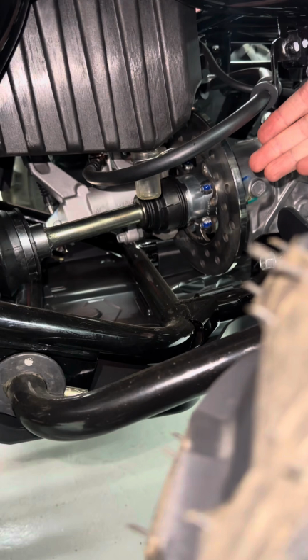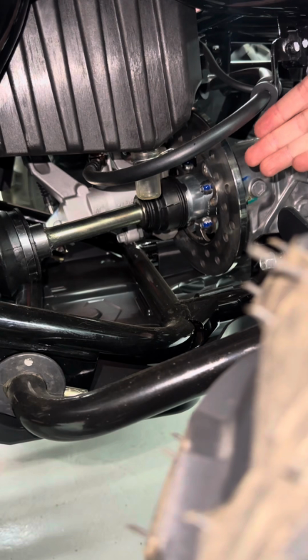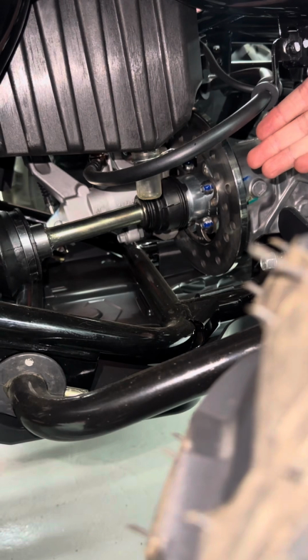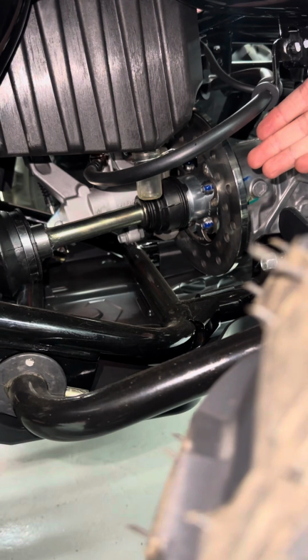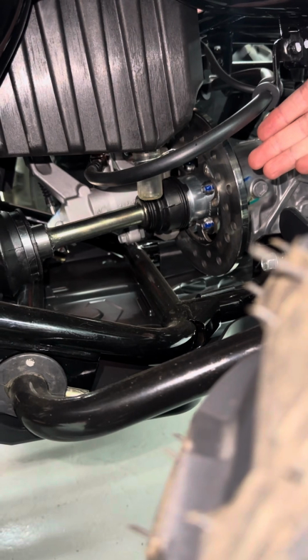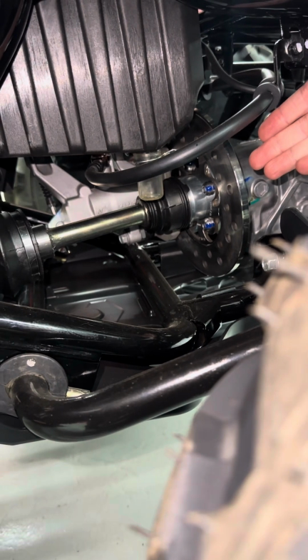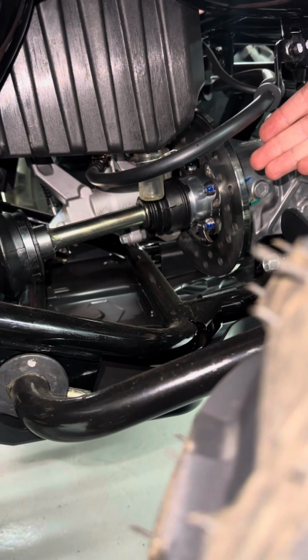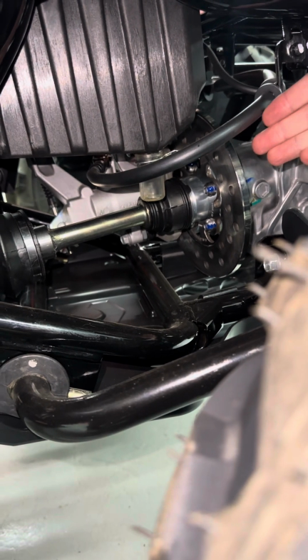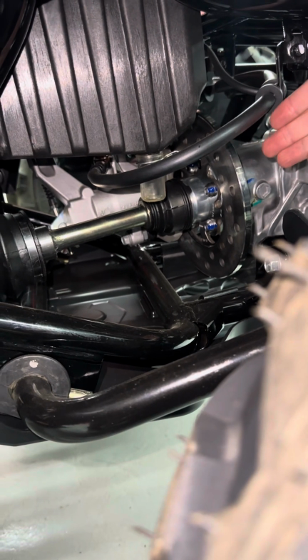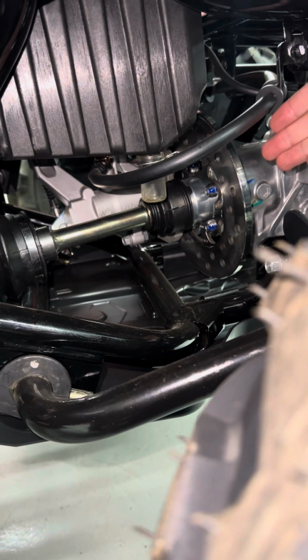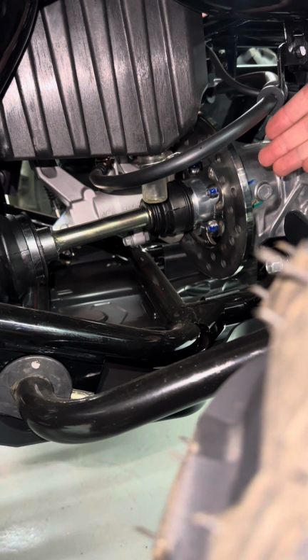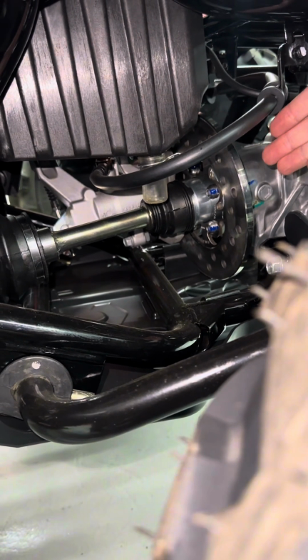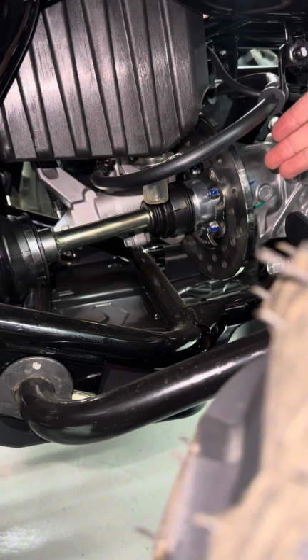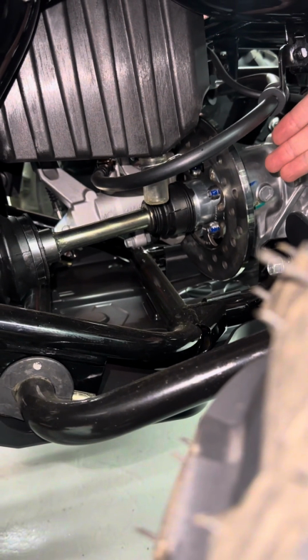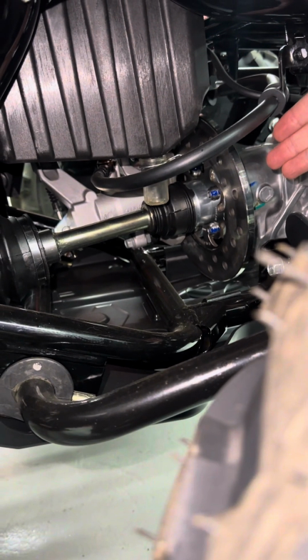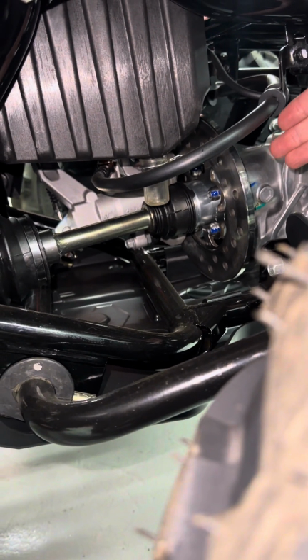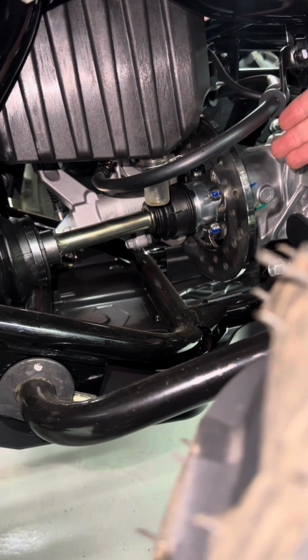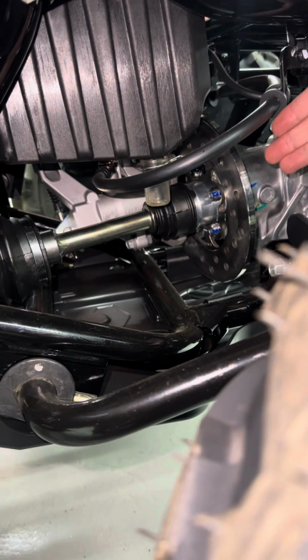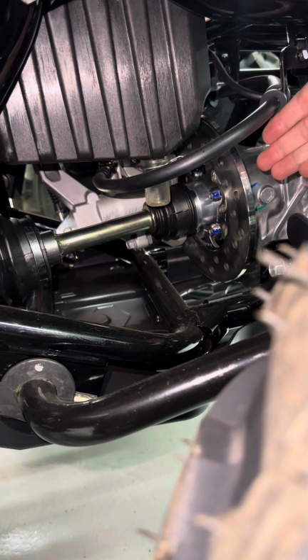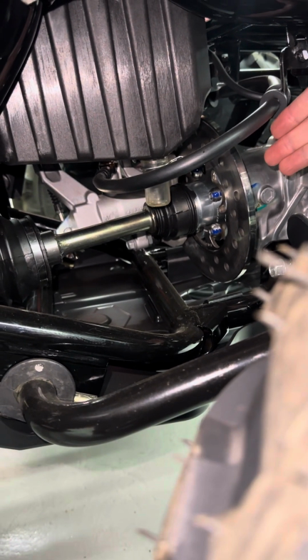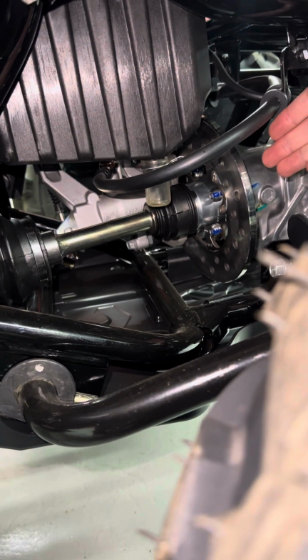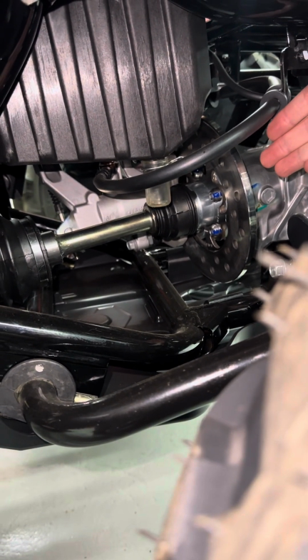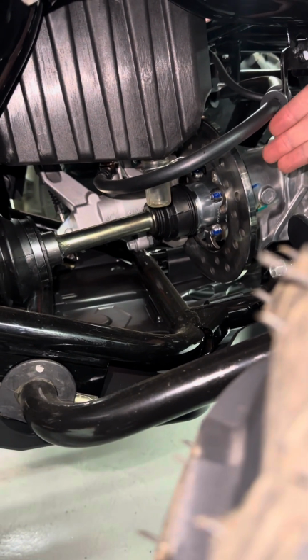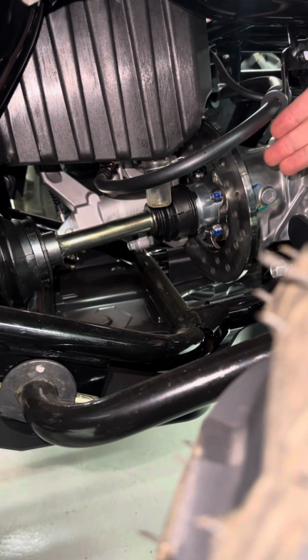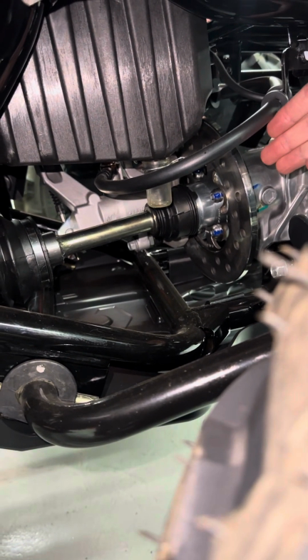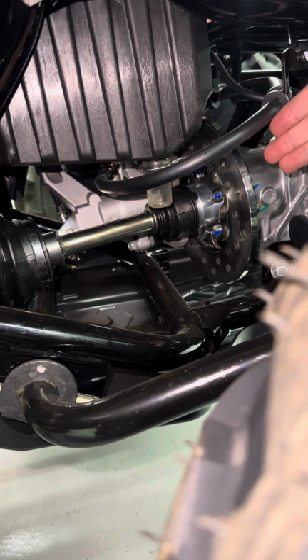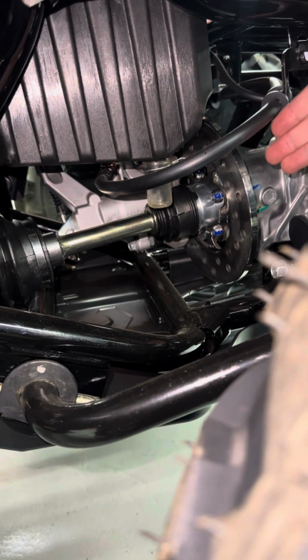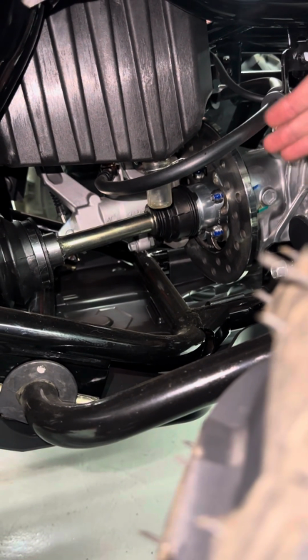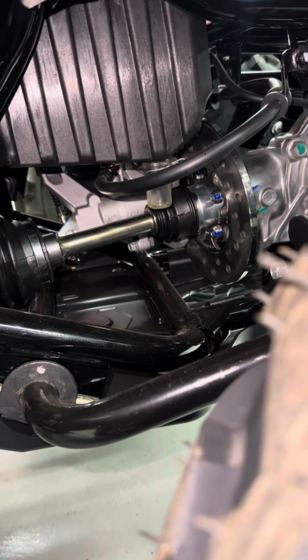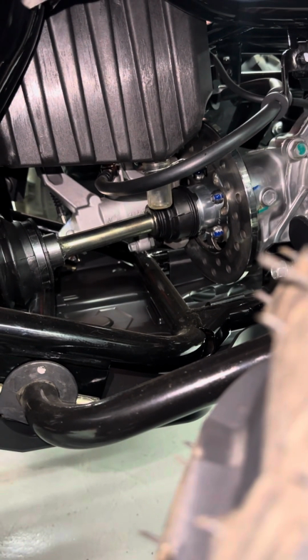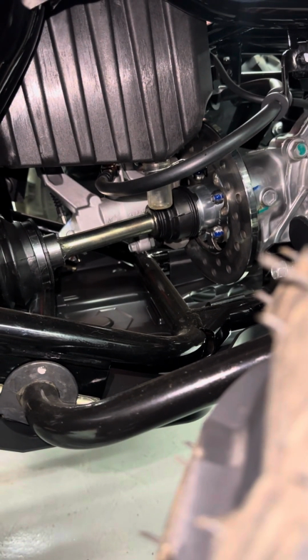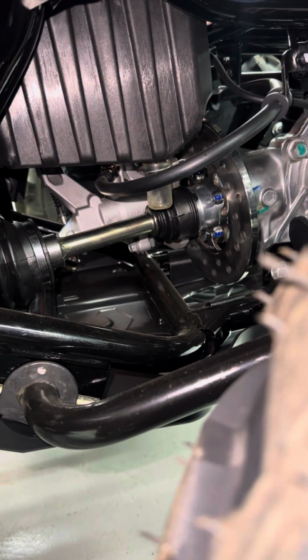You're also going to notice that this machine comes with a disc brake that sits right on the shaft drive.